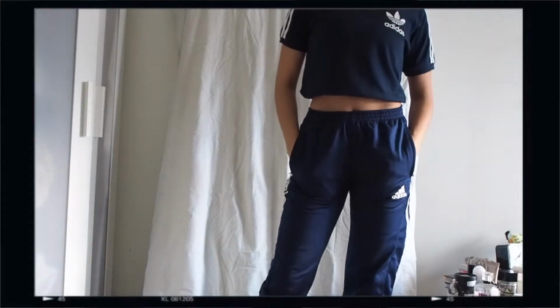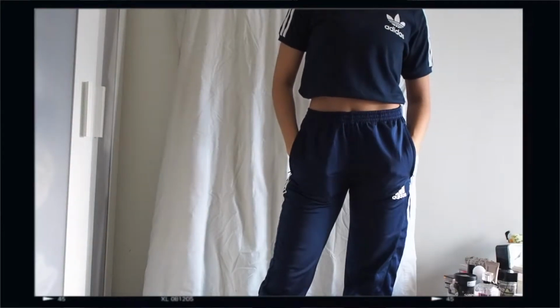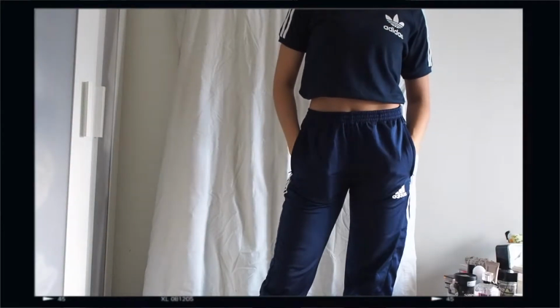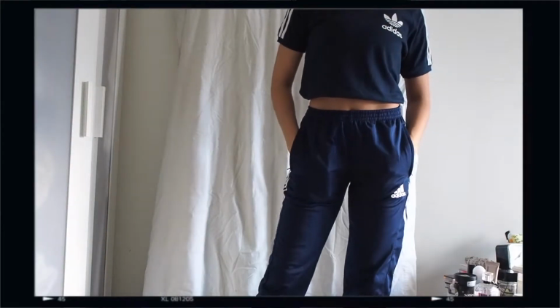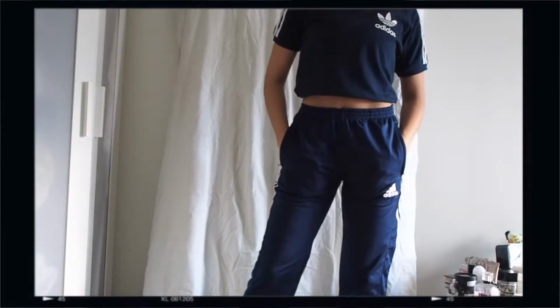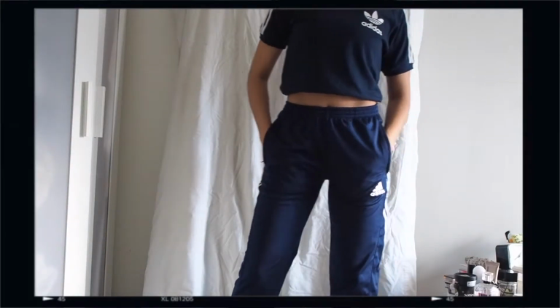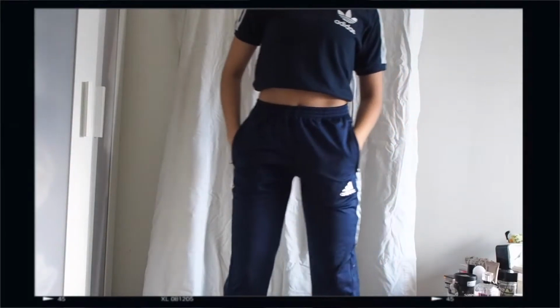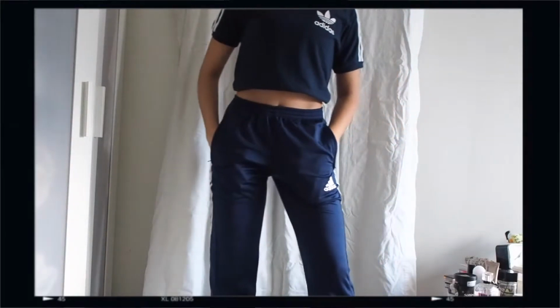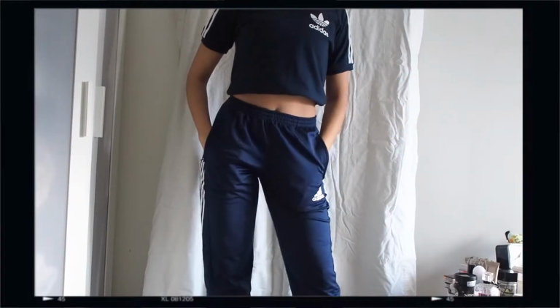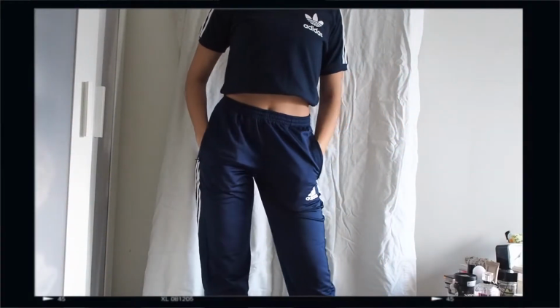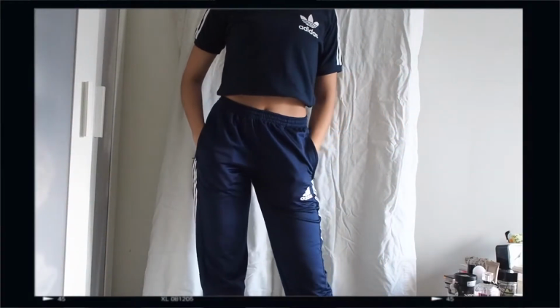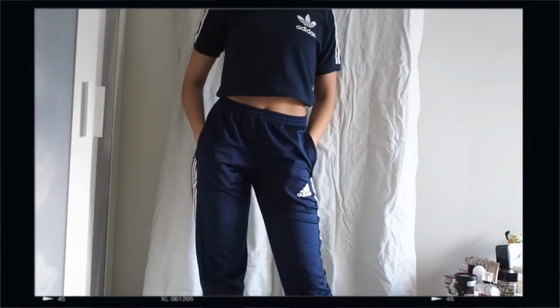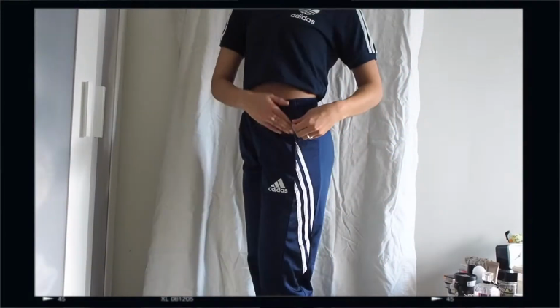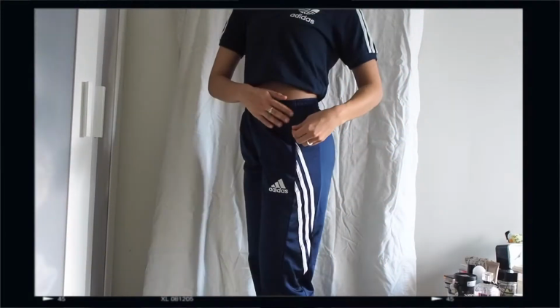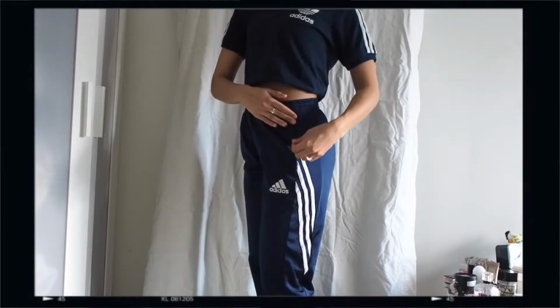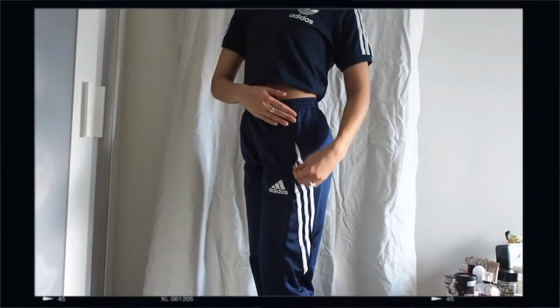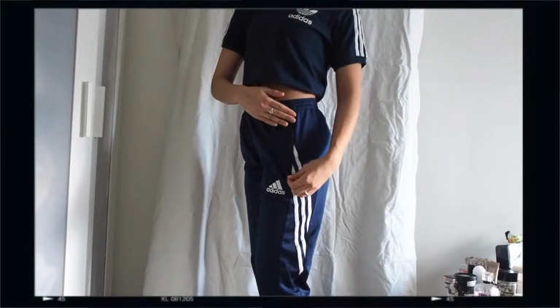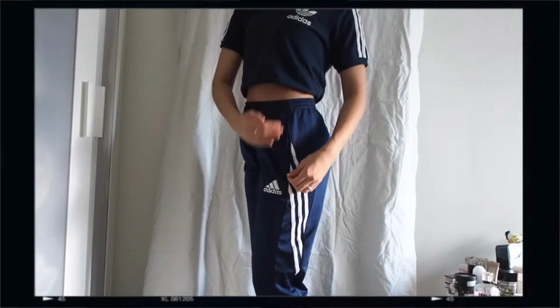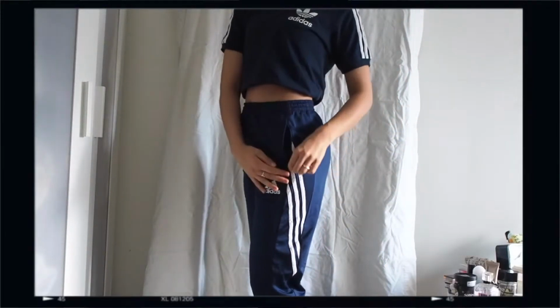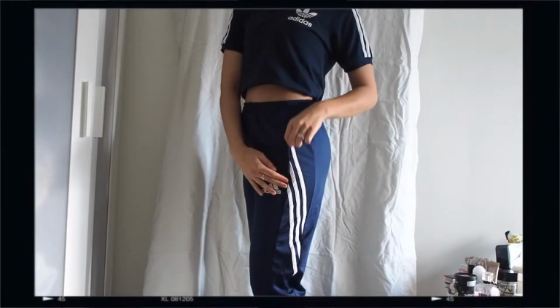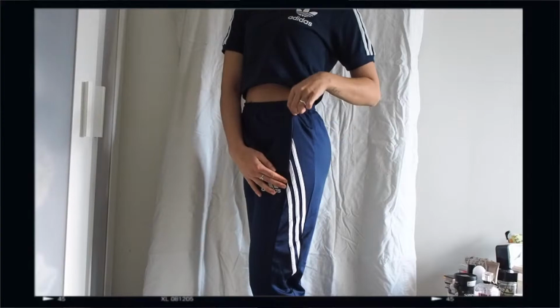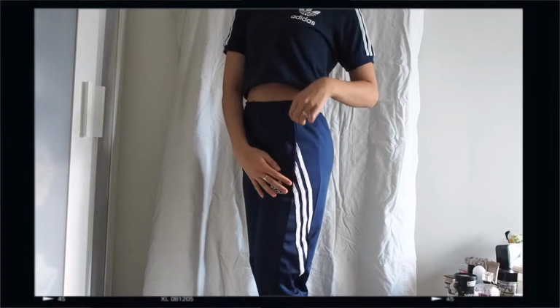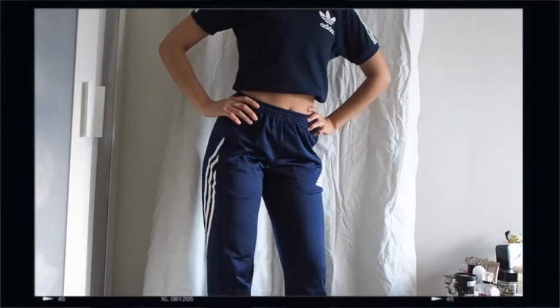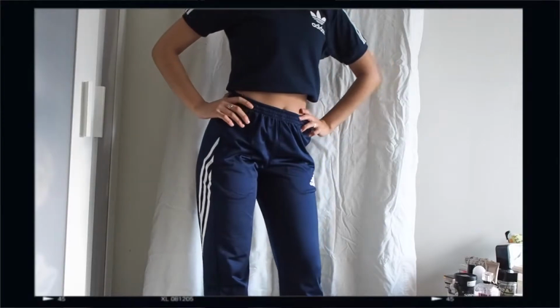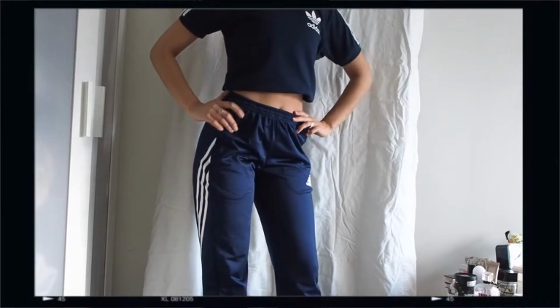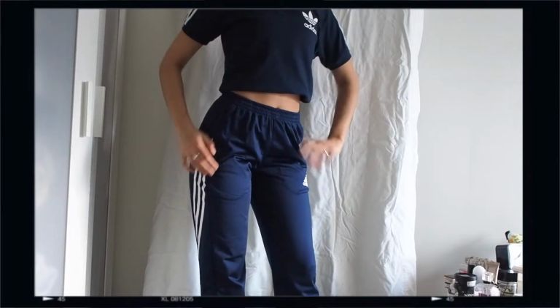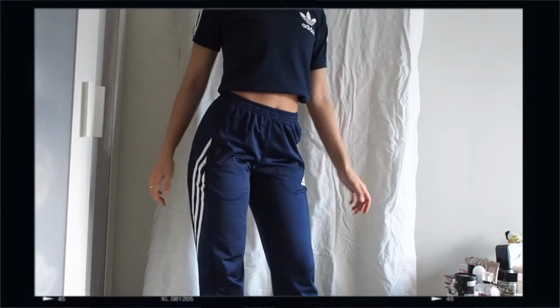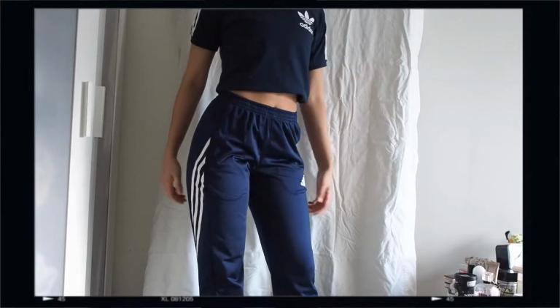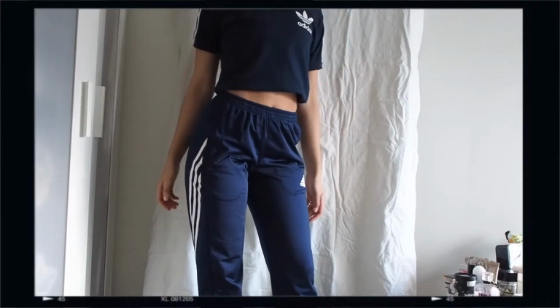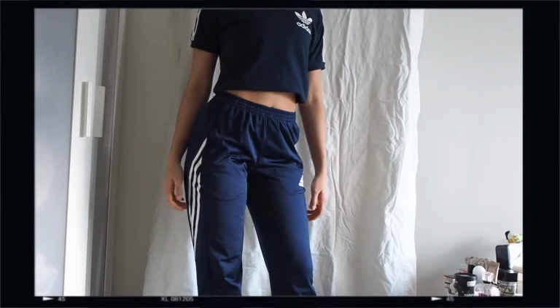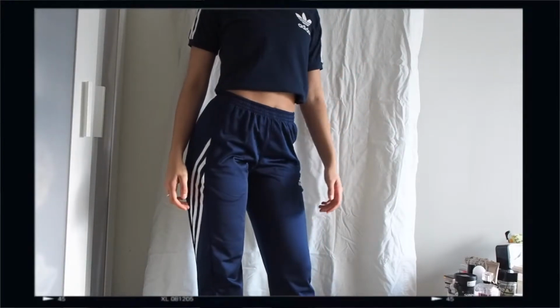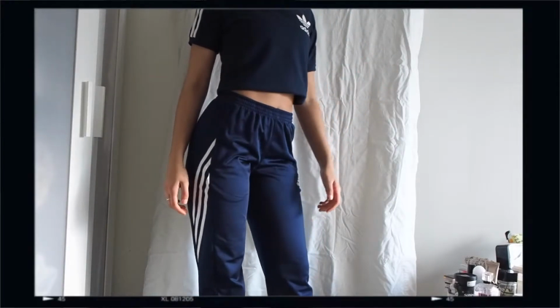Last but not least, I found matching trackies to the Adidas shirt I found at U-Turn earlier.